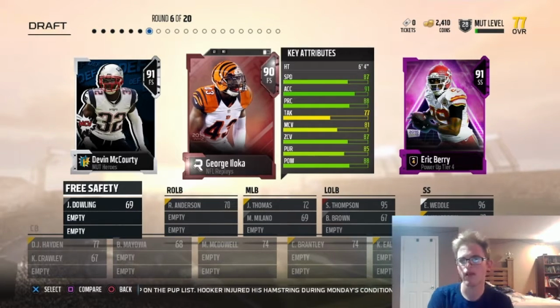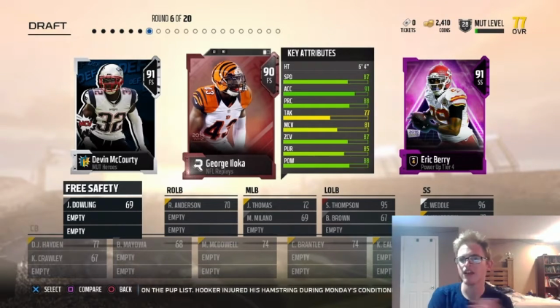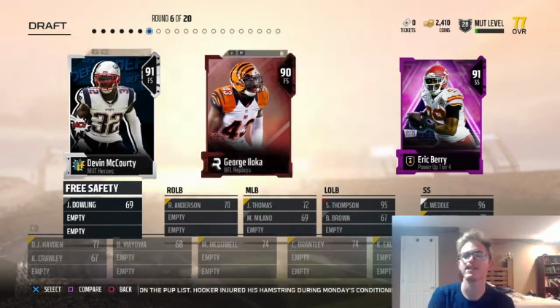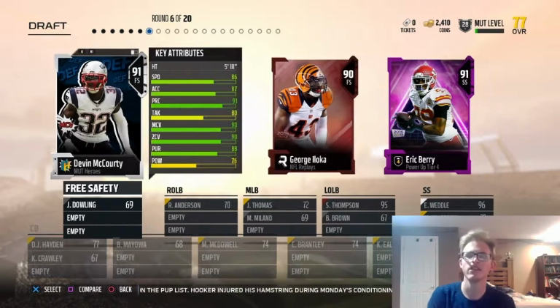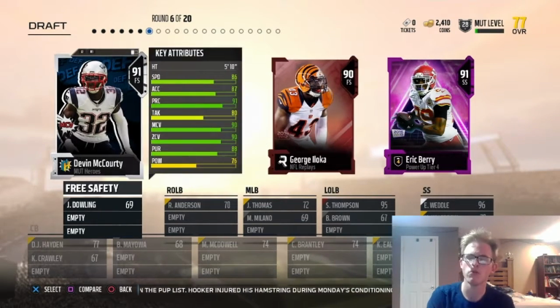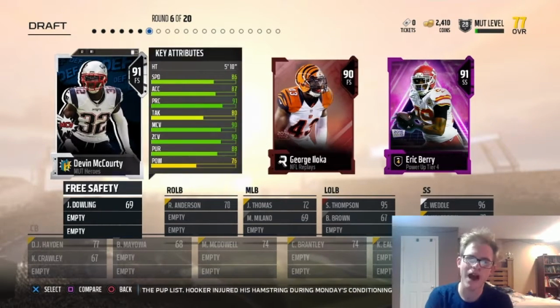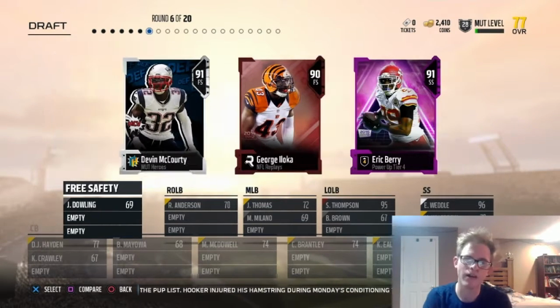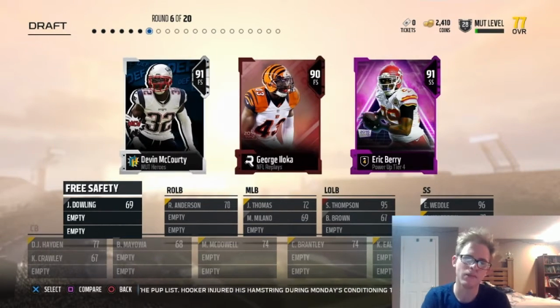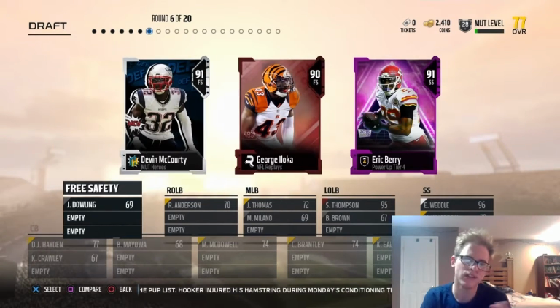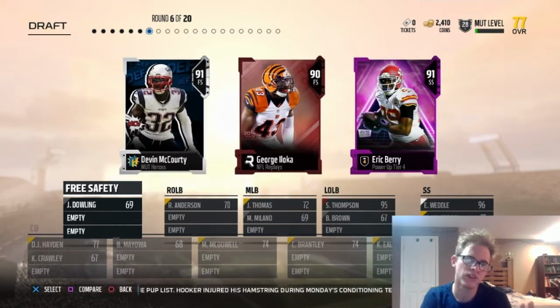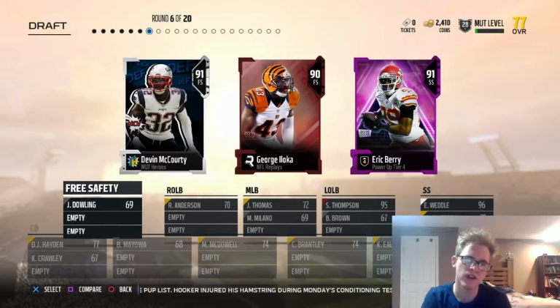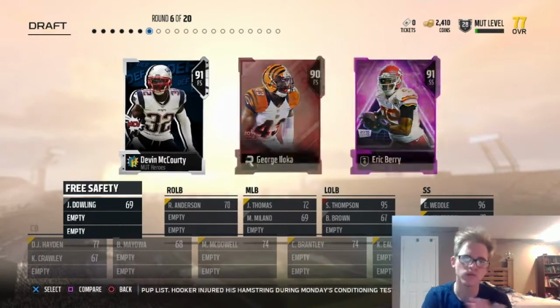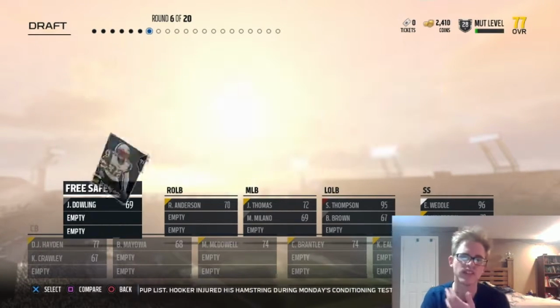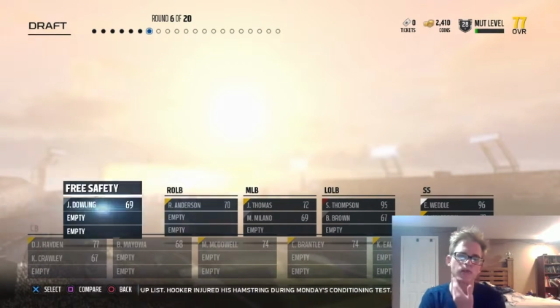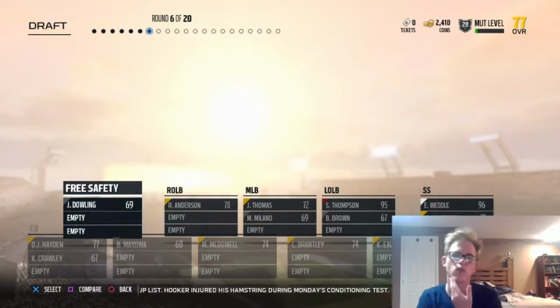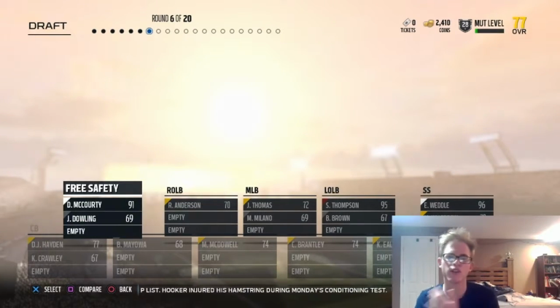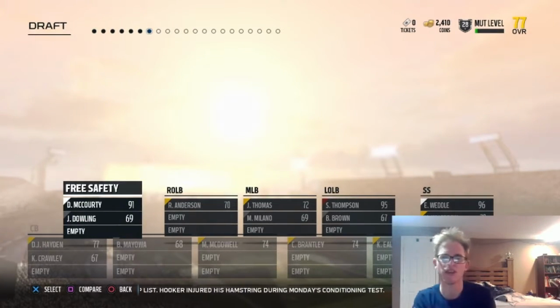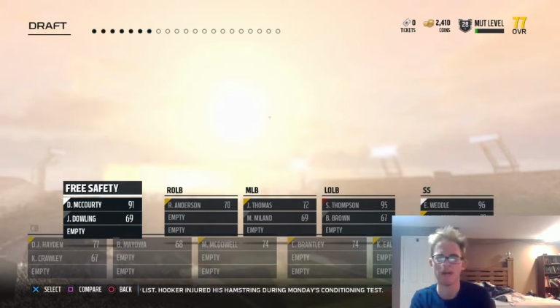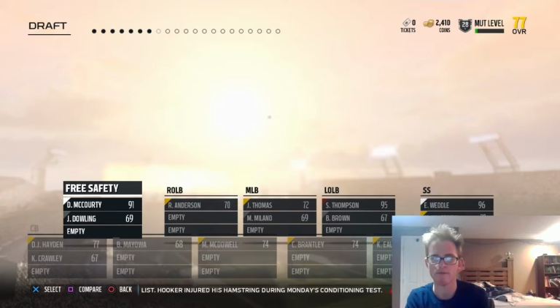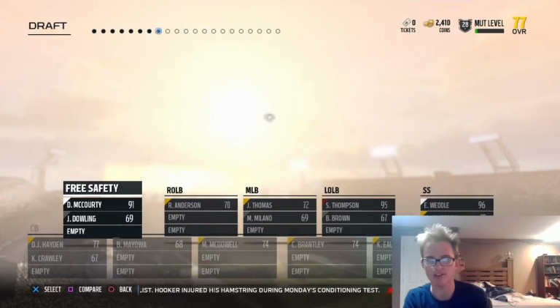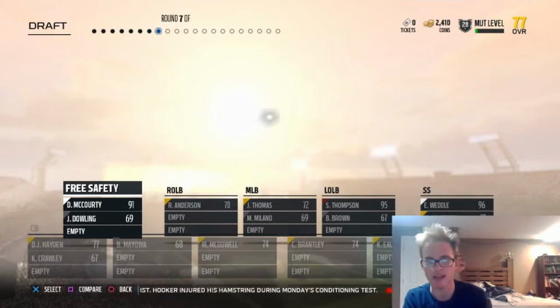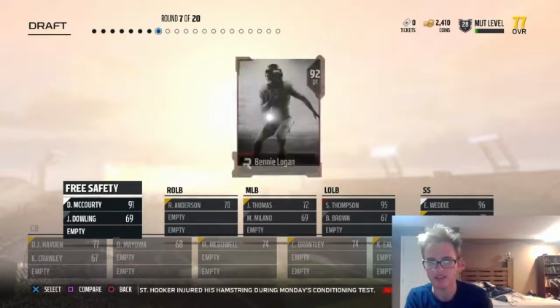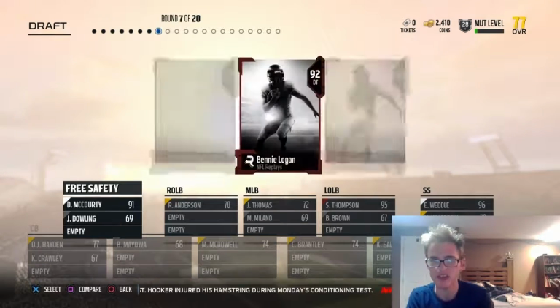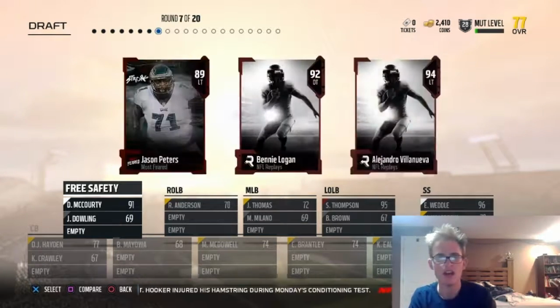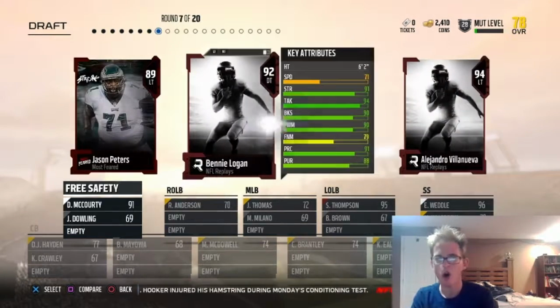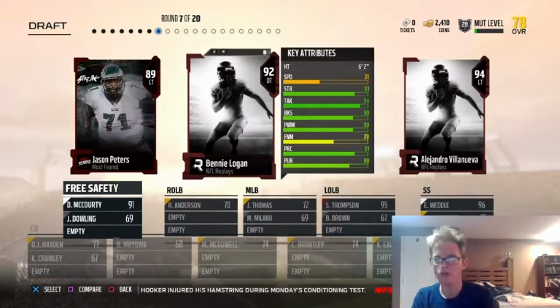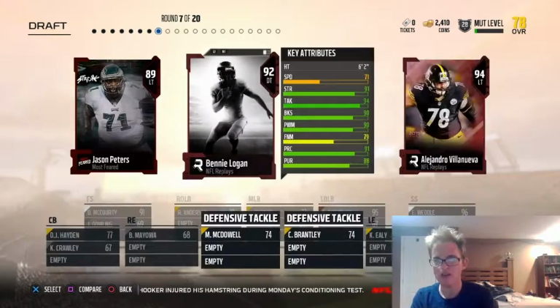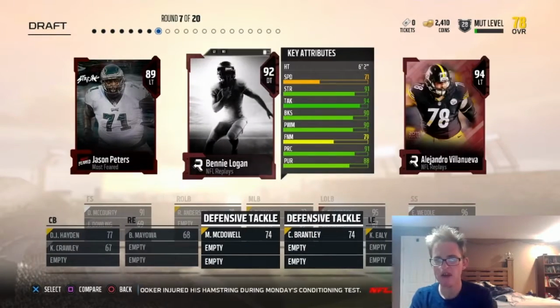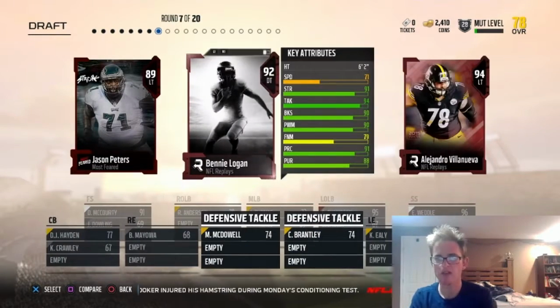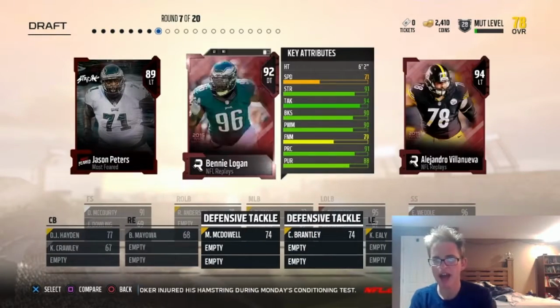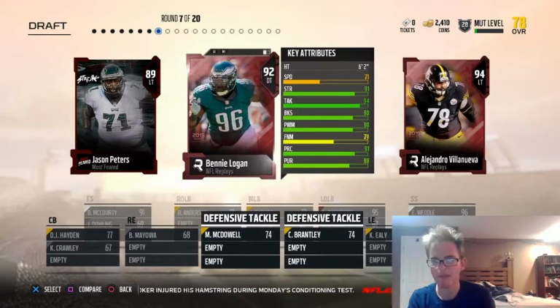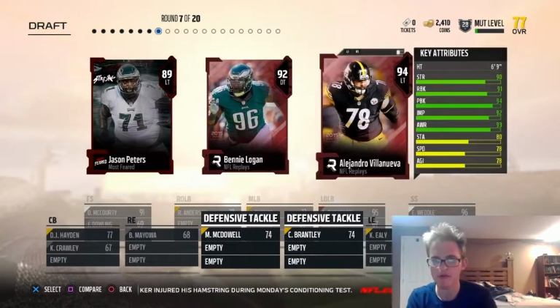Now here we get our lower round pick. We'll take Devin McCourty. We'll get him at free safety. Hopefully he'll be able to lock up over there.